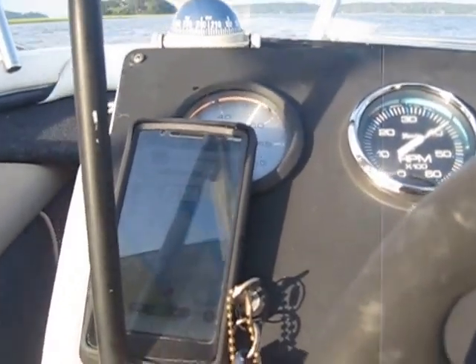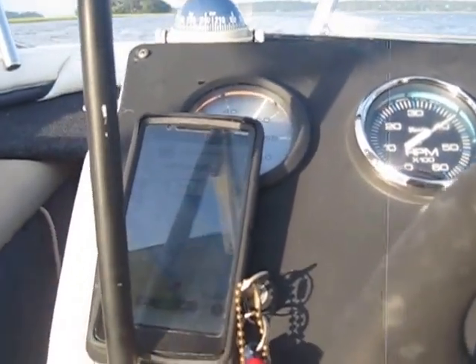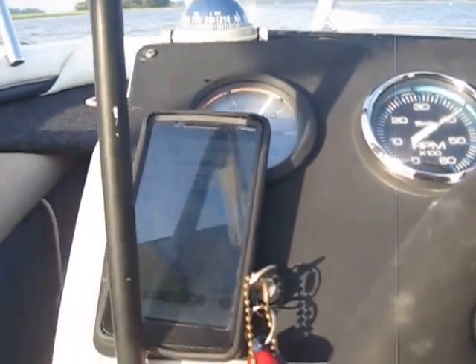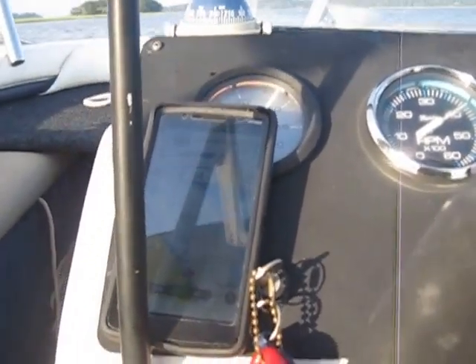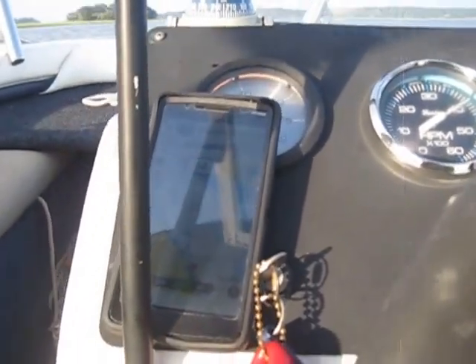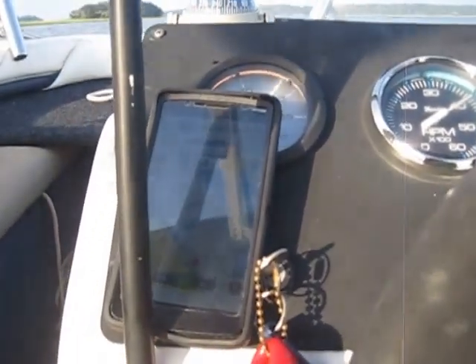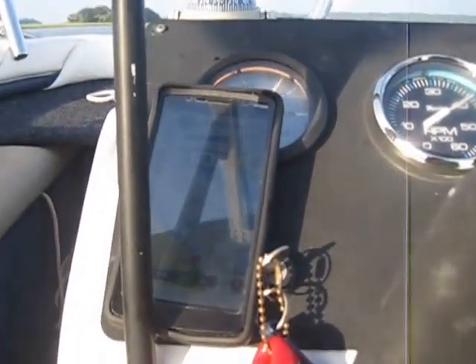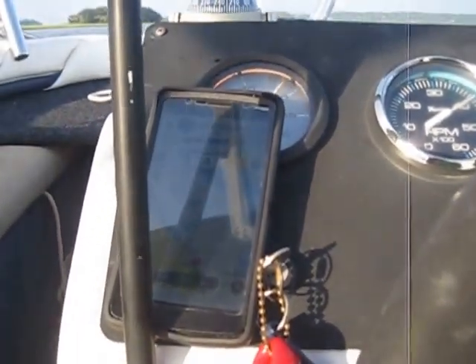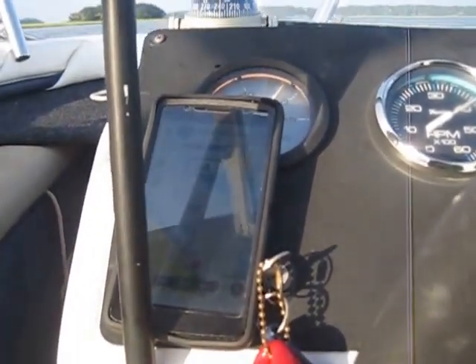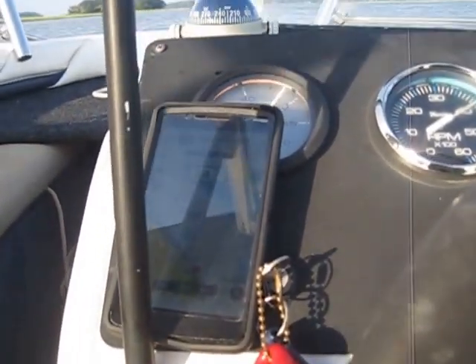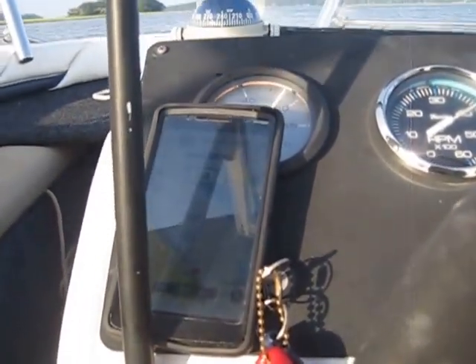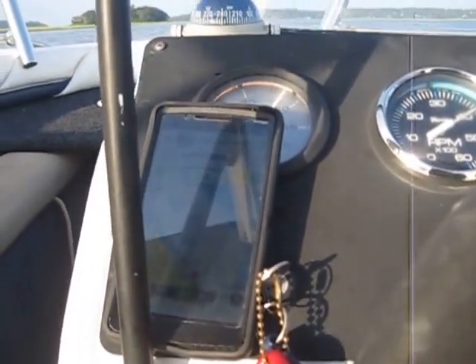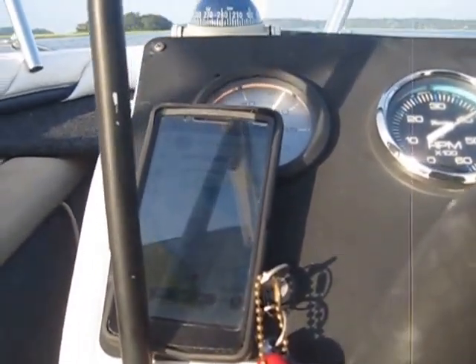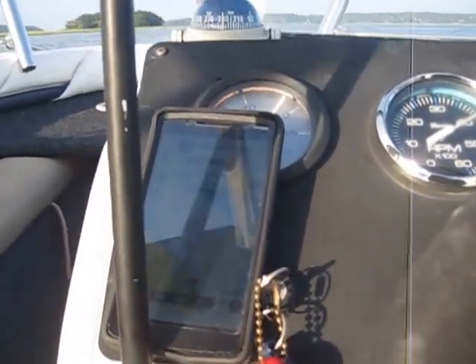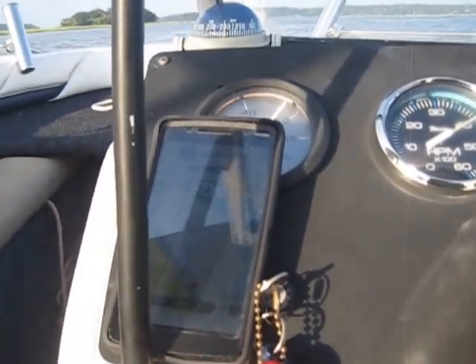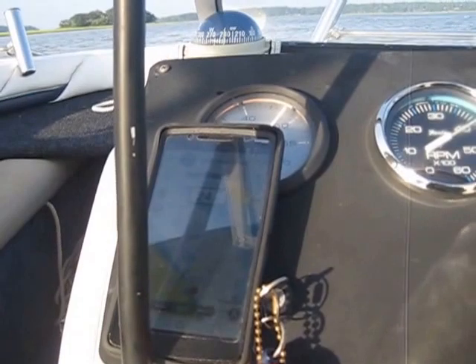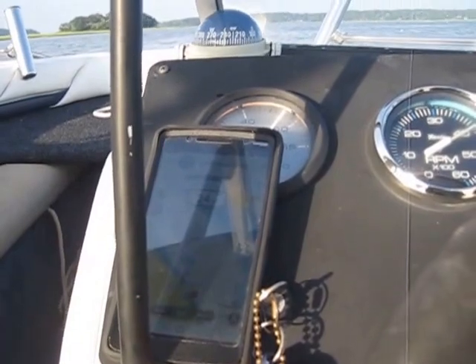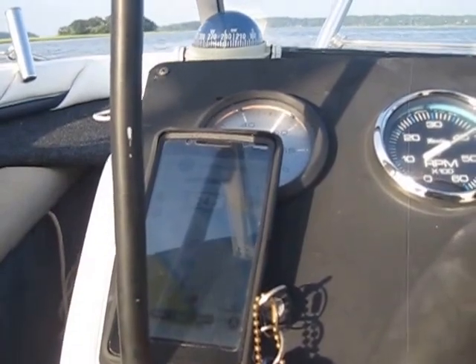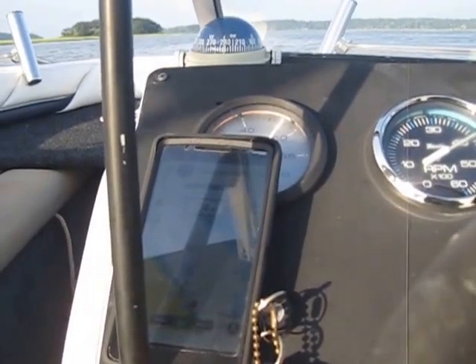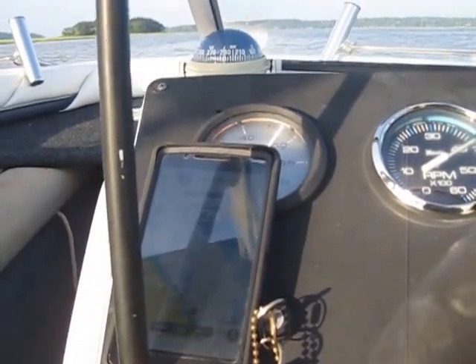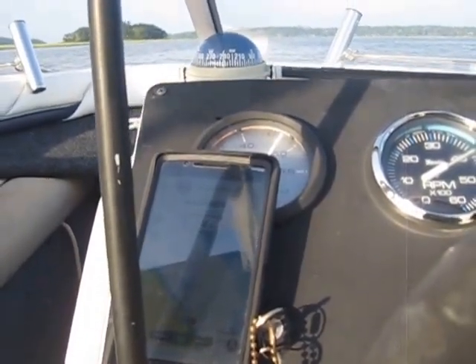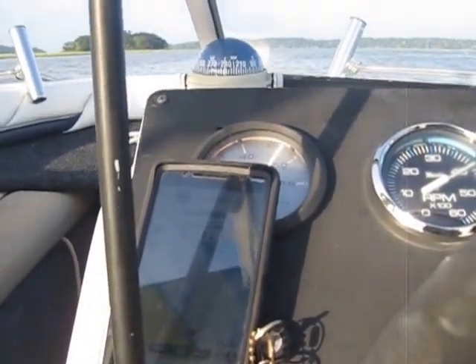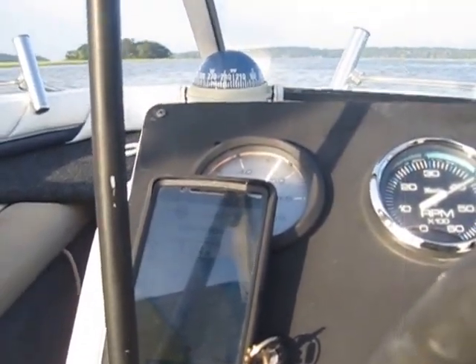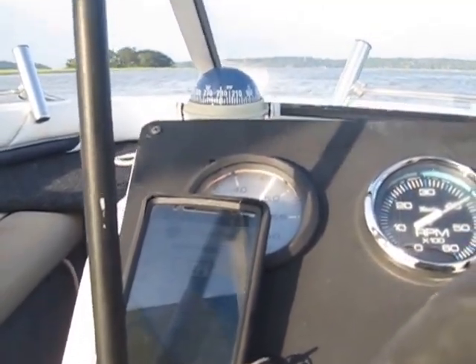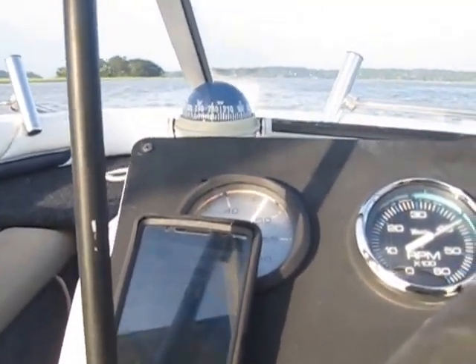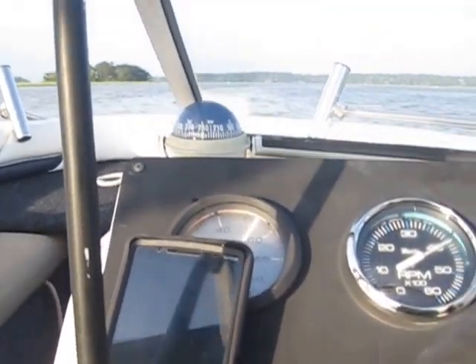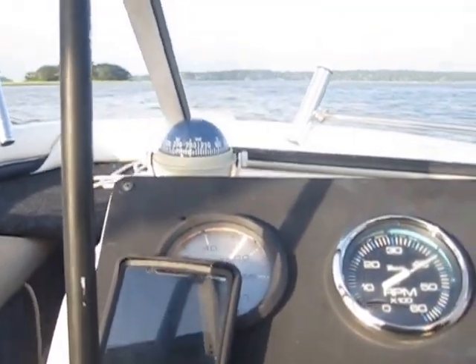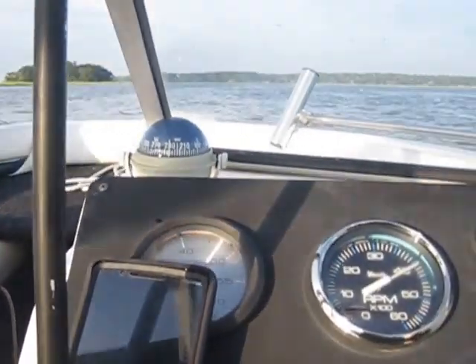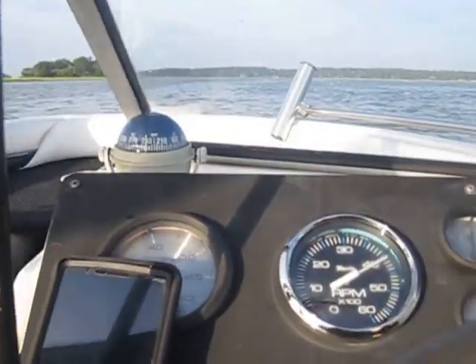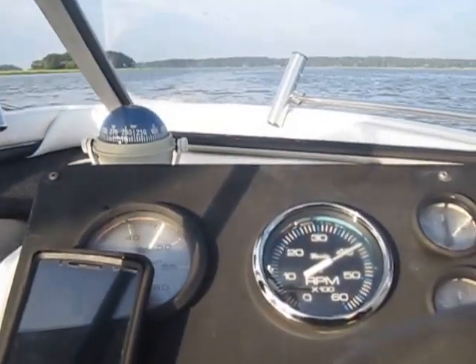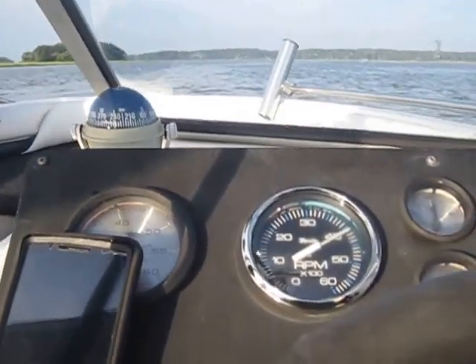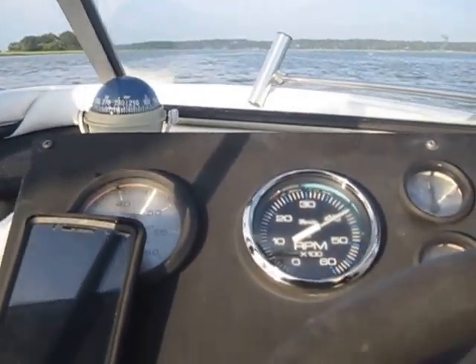I'll tilt it up a little bit — oh yeah, now we're just picking it up. So anyway, that's performance.